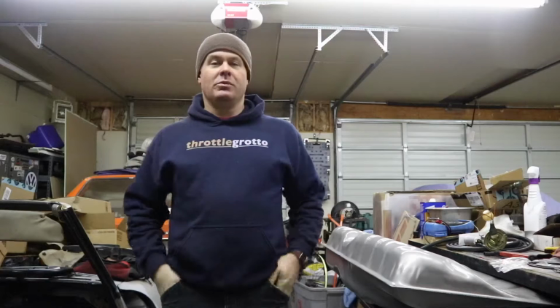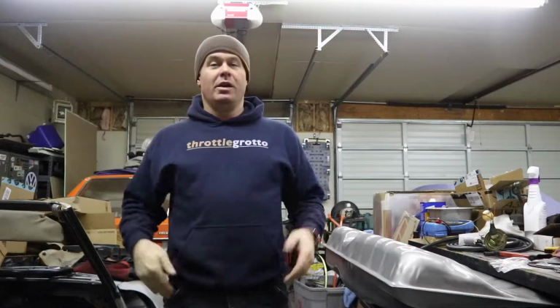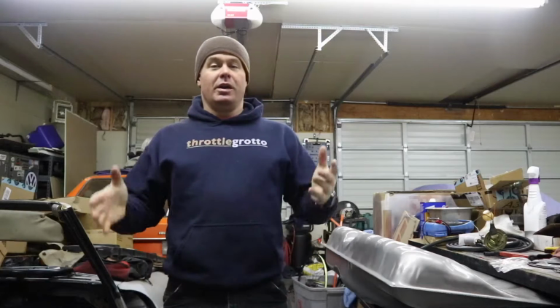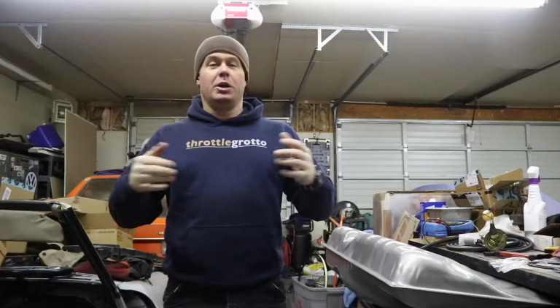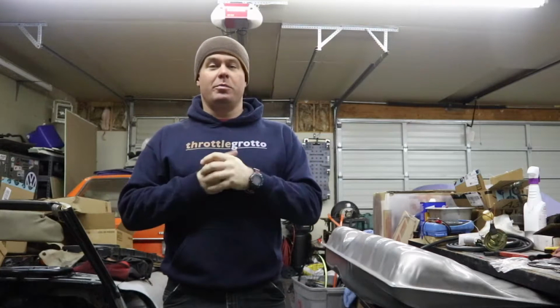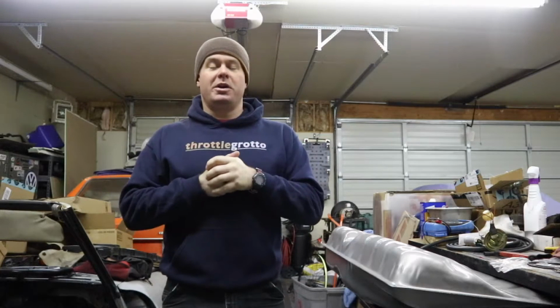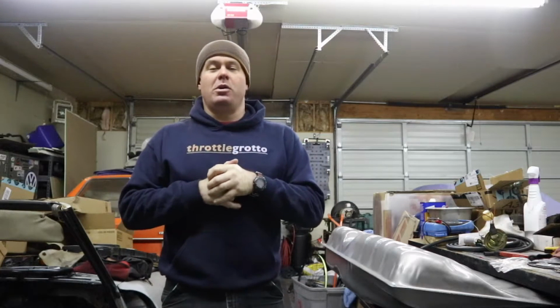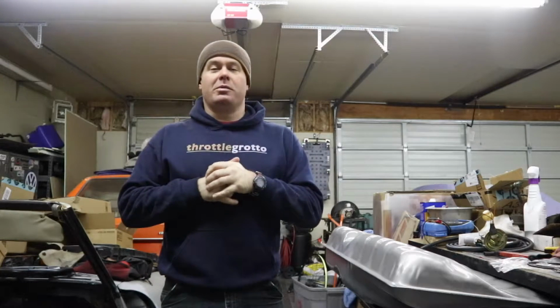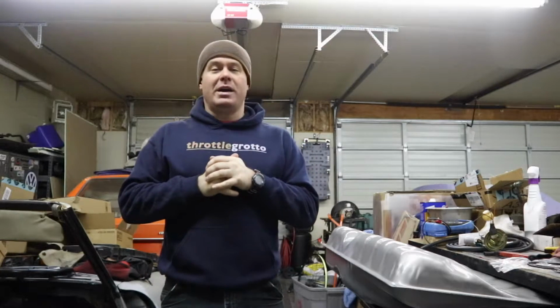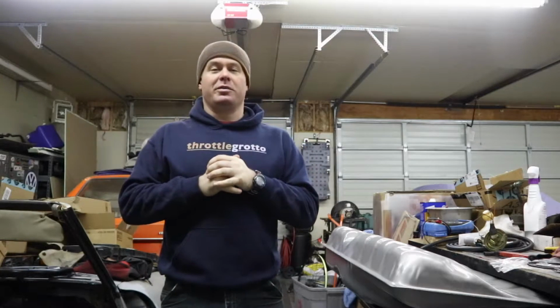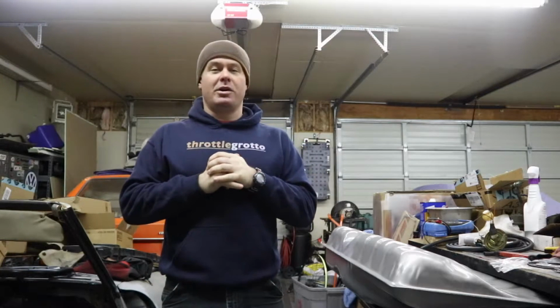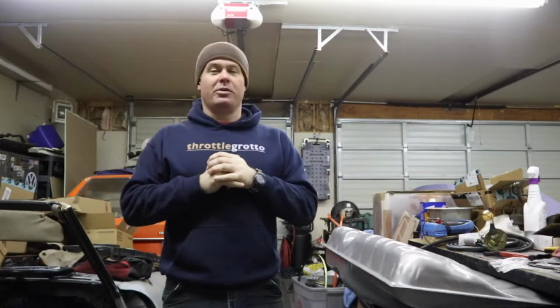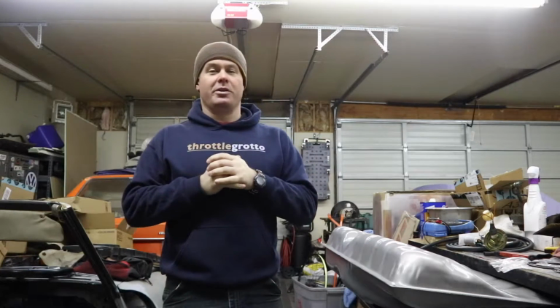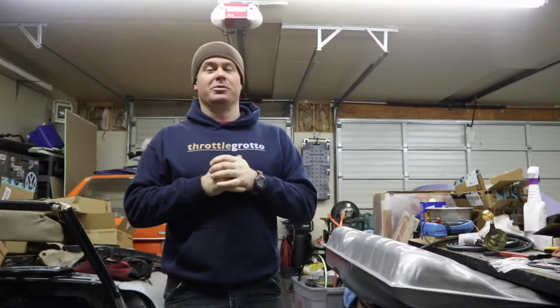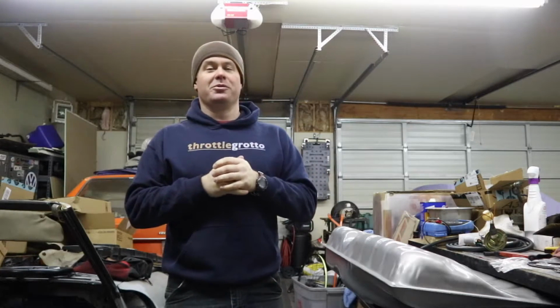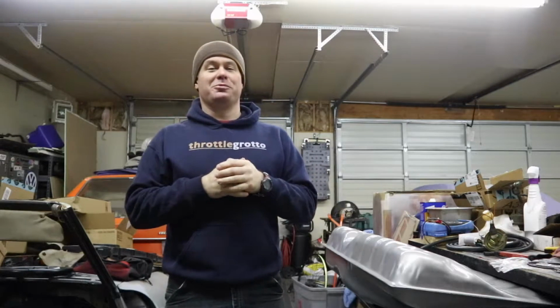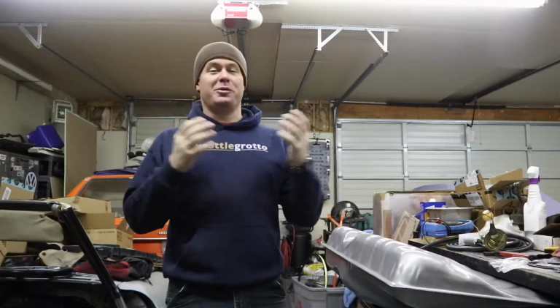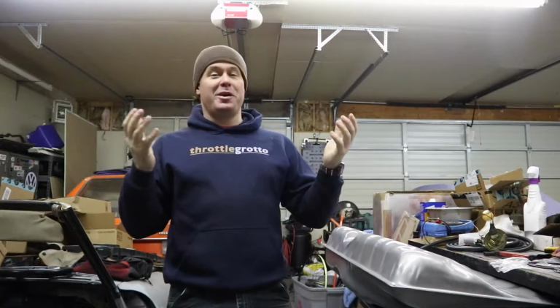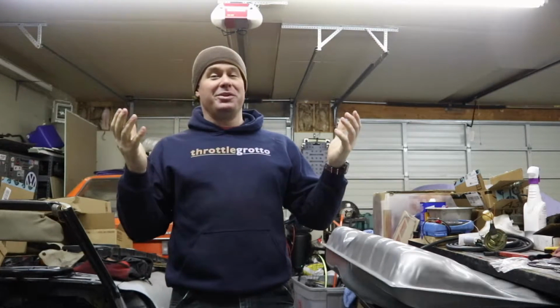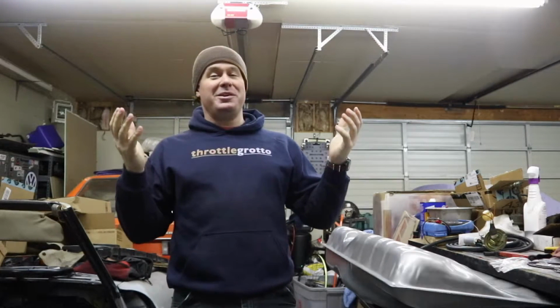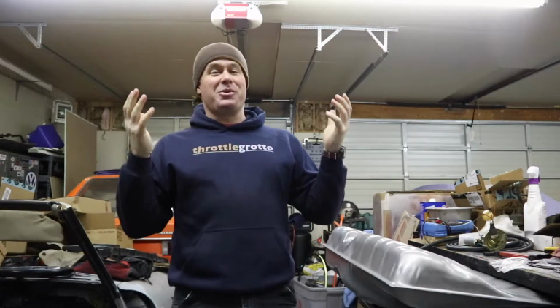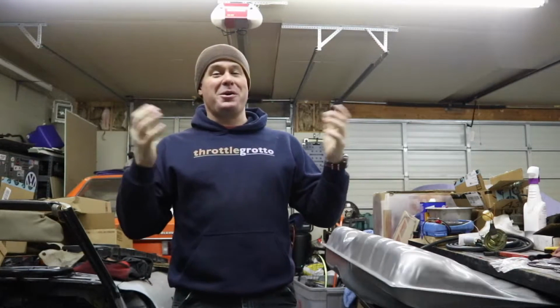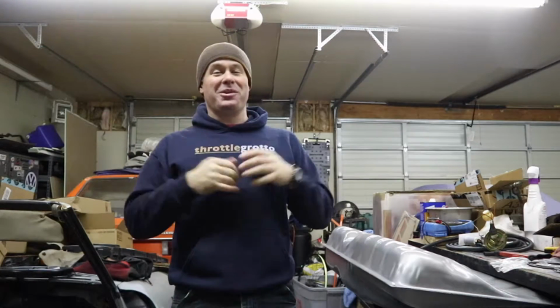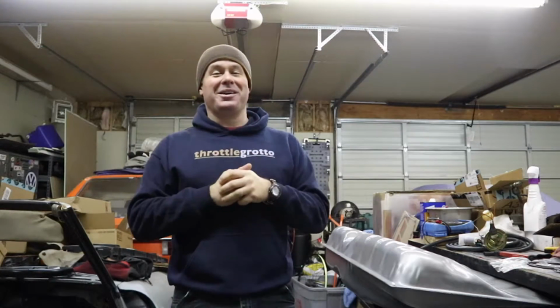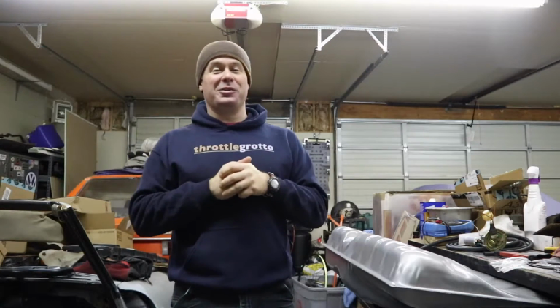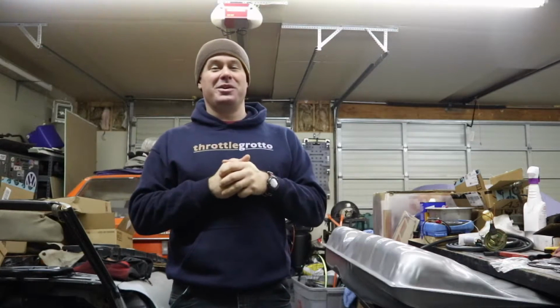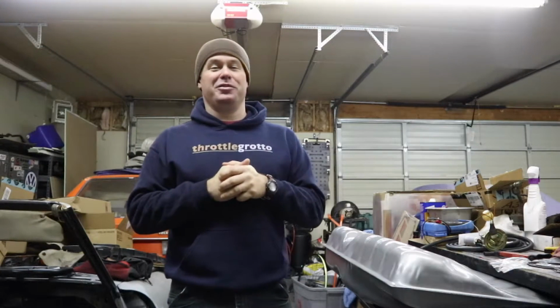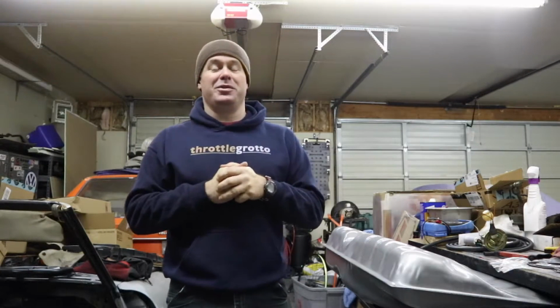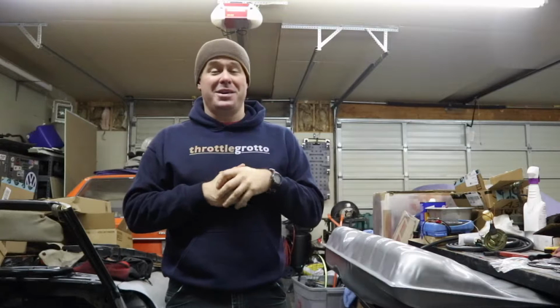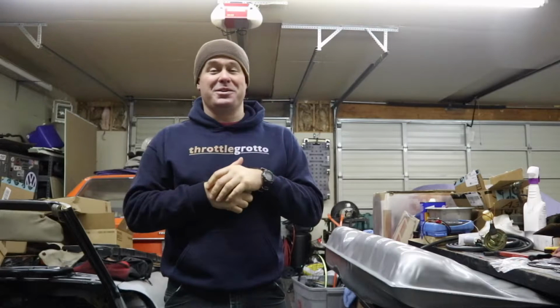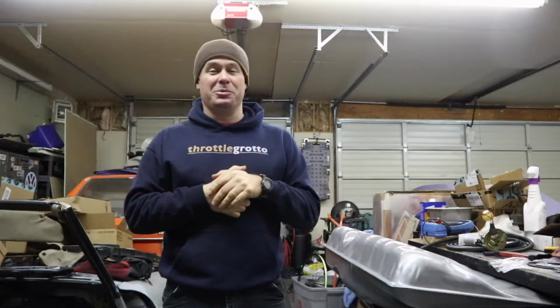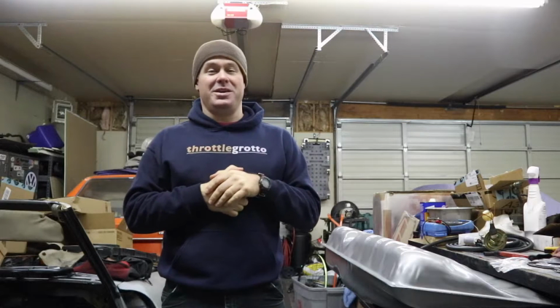Hello everybody and welcome back to Throttle Grotto. Regrettably, we're not working on the wheels for yet another week.